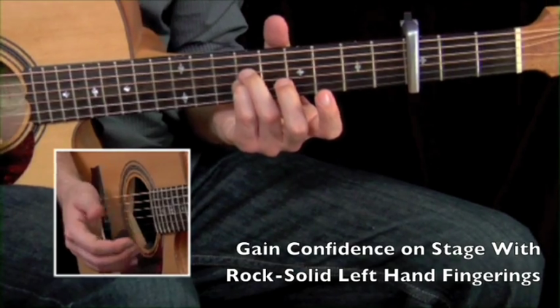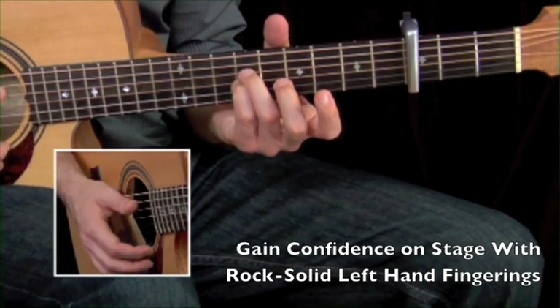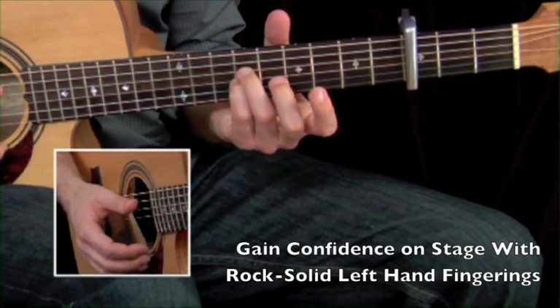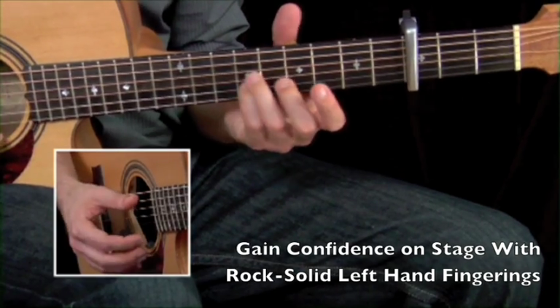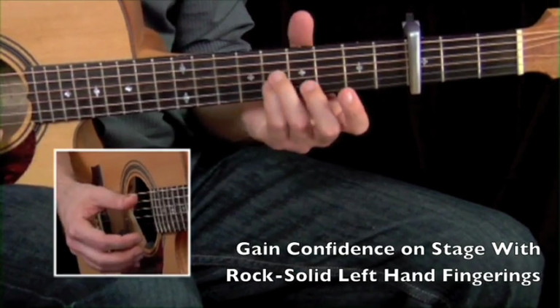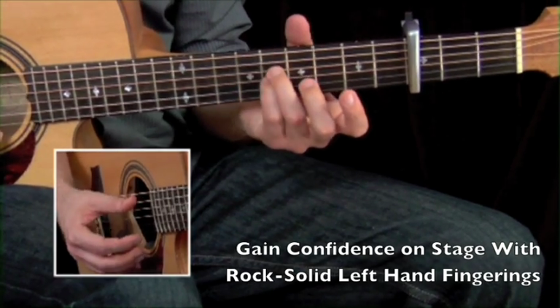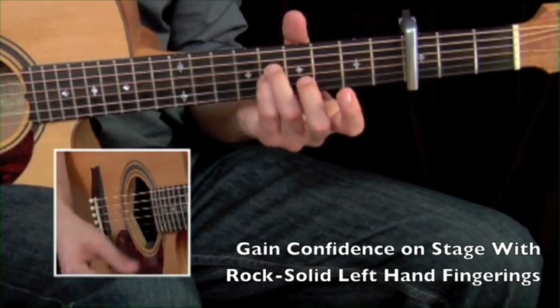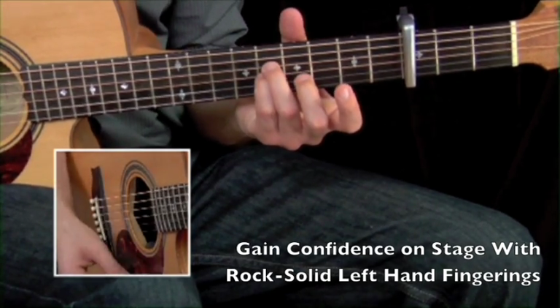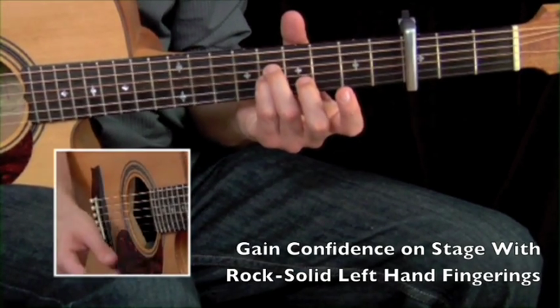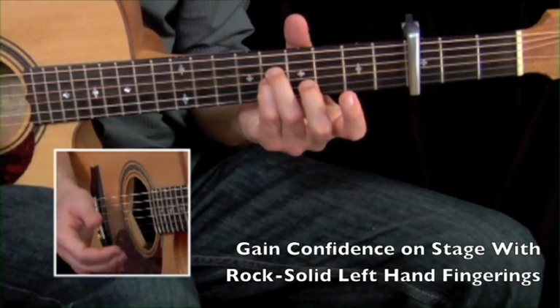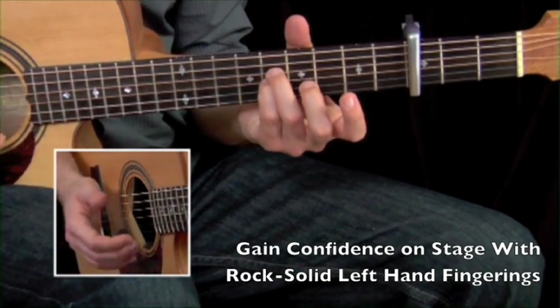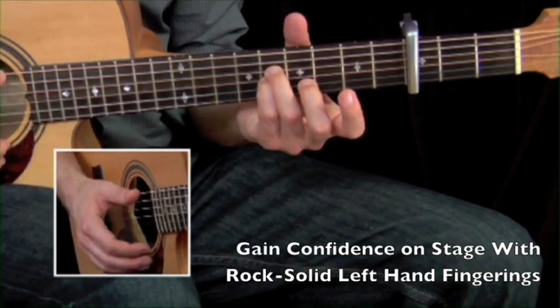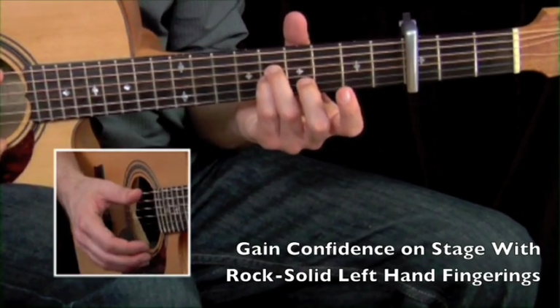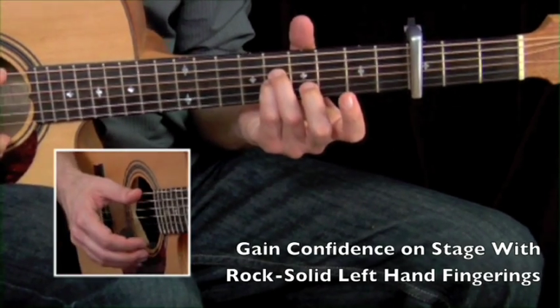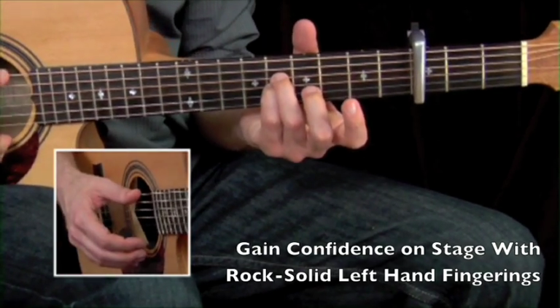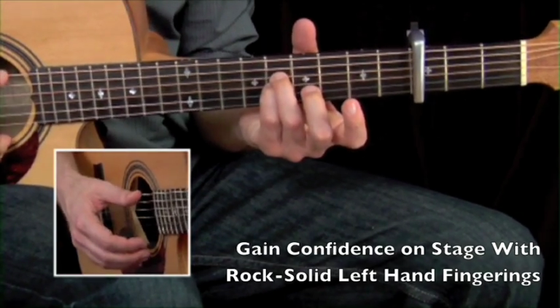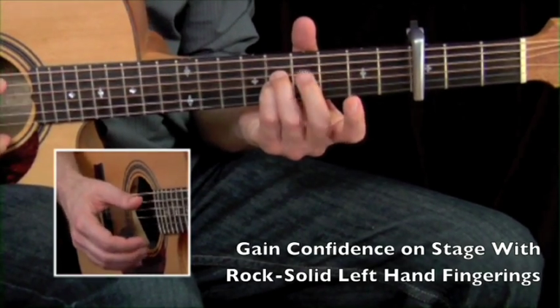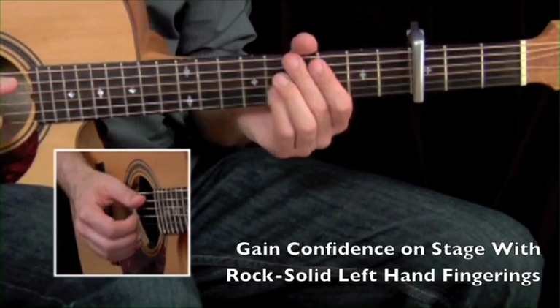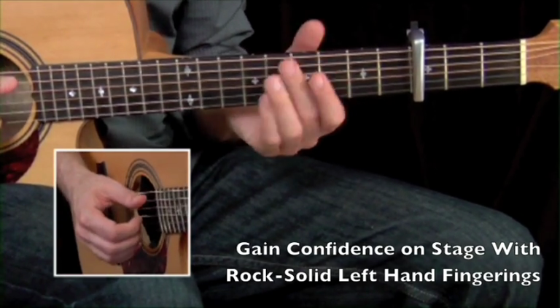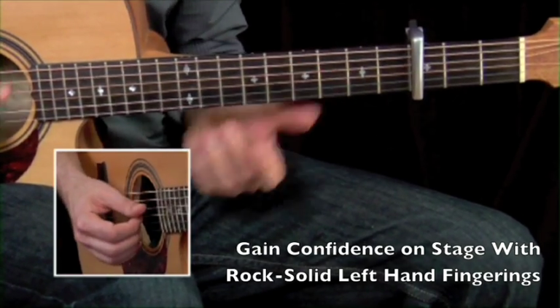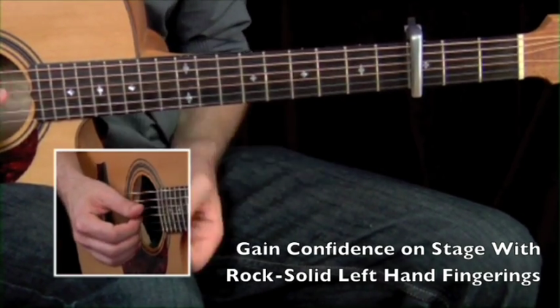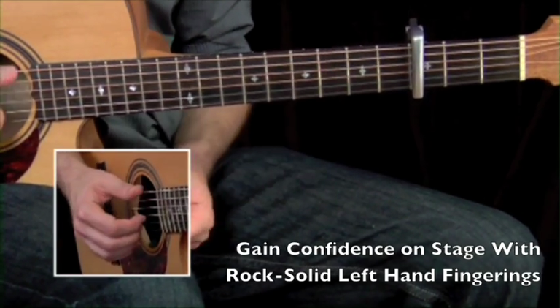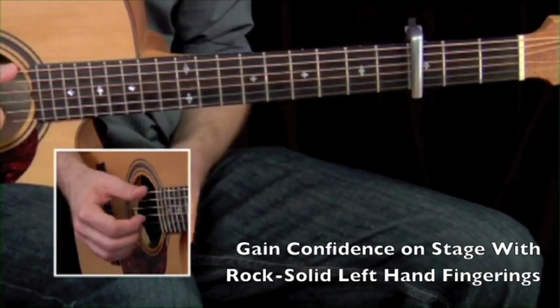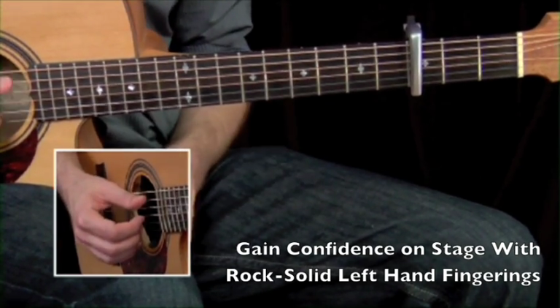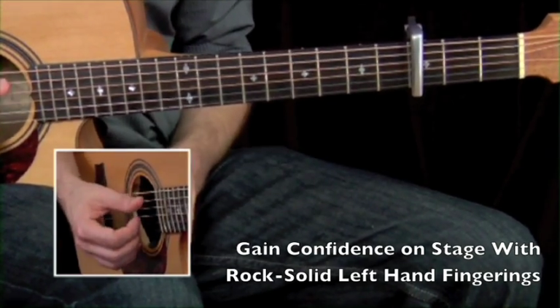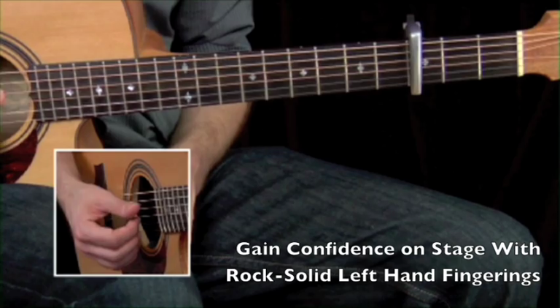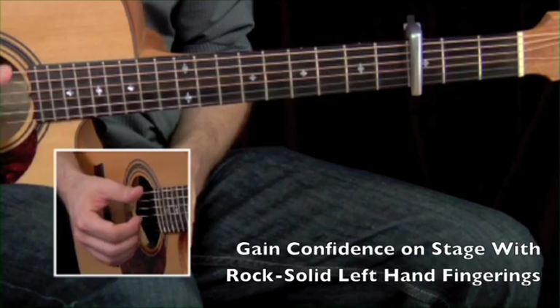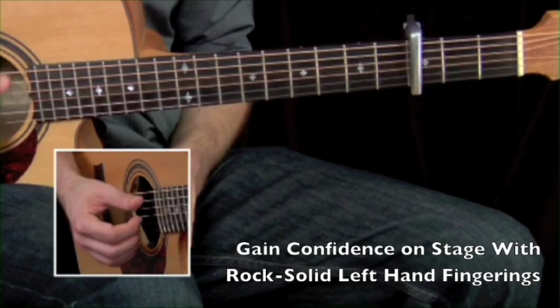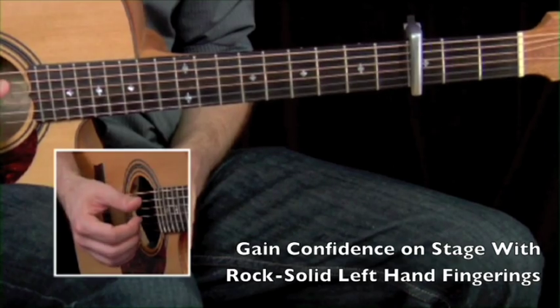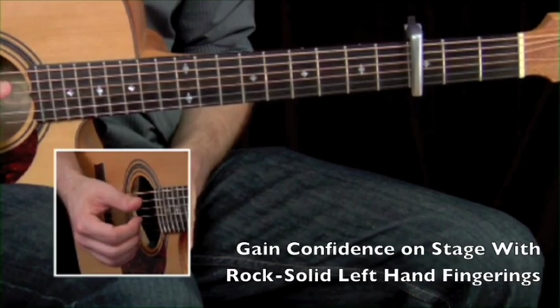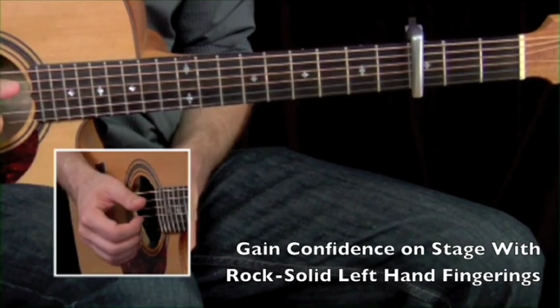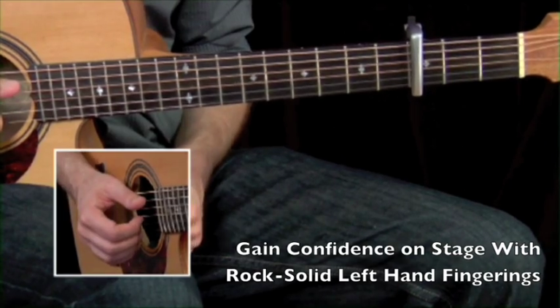See how I'm alternating fifth string, sixth? We're going to do a lot of that to keep the music cooking along.